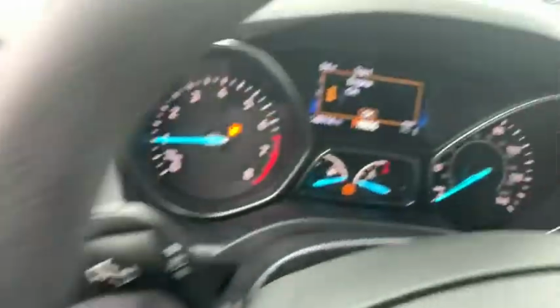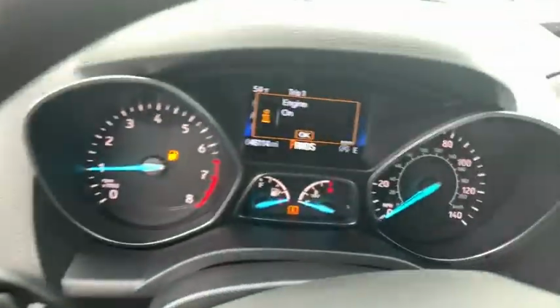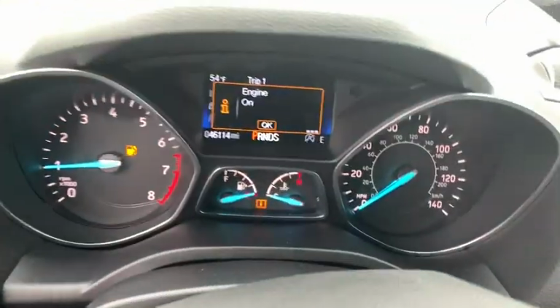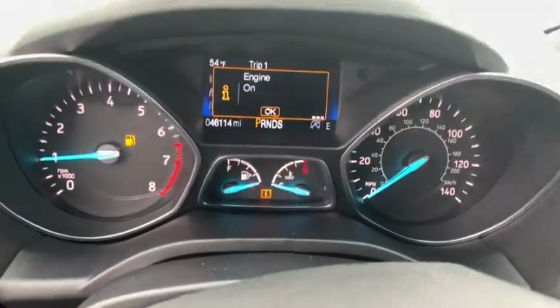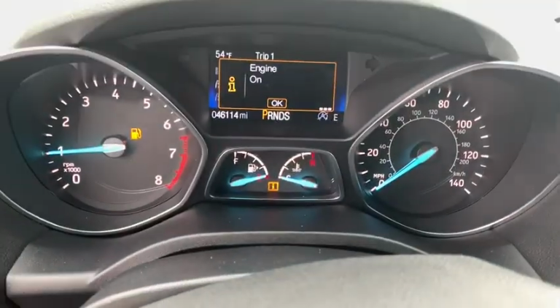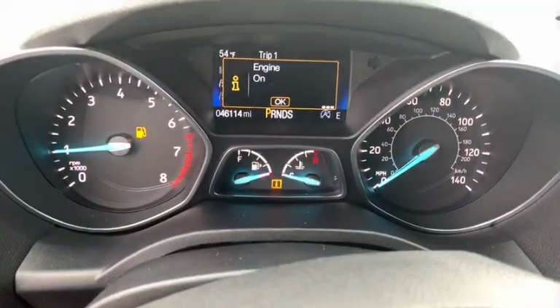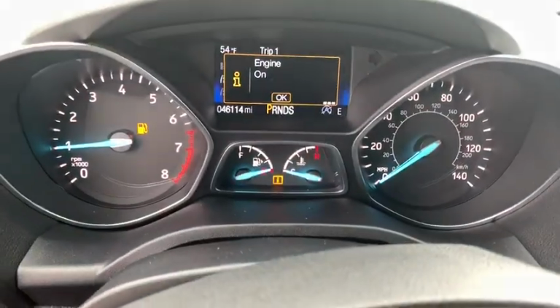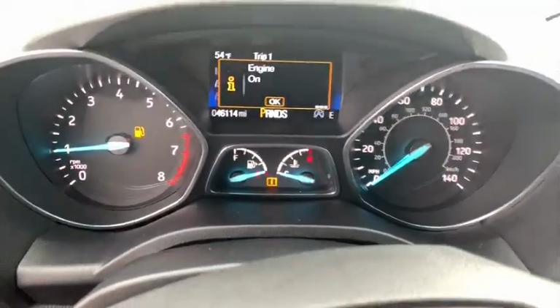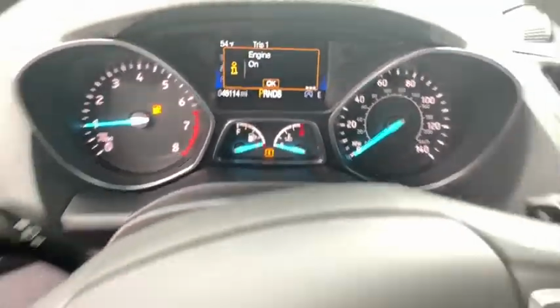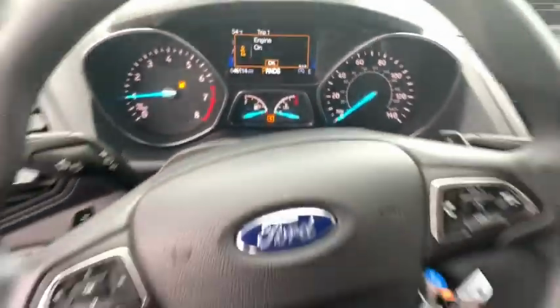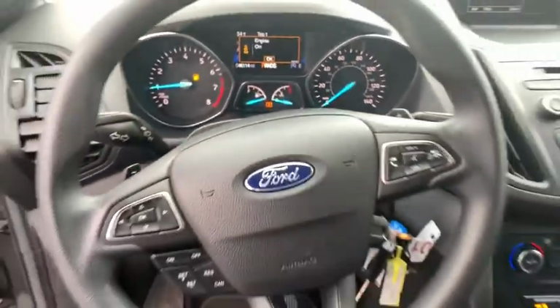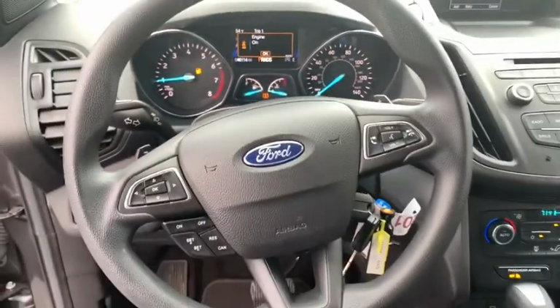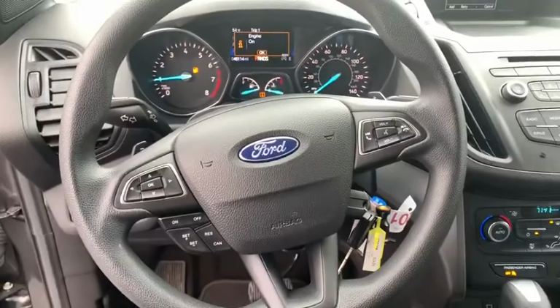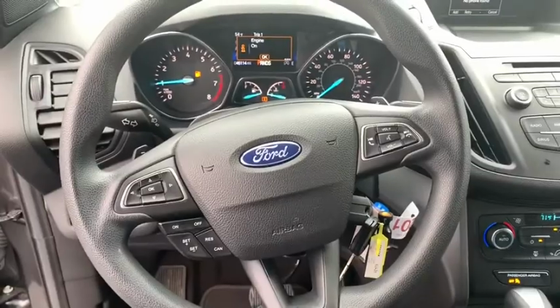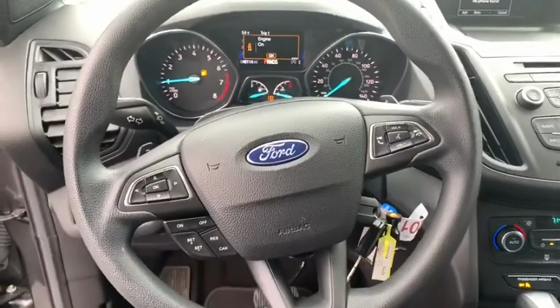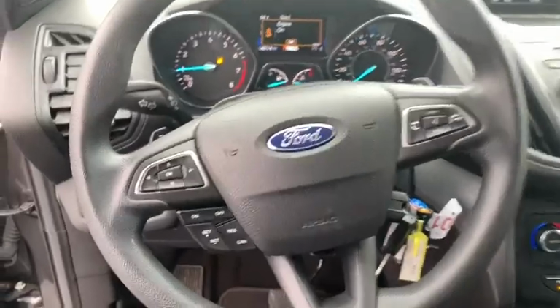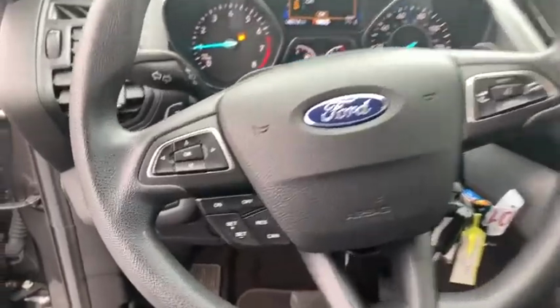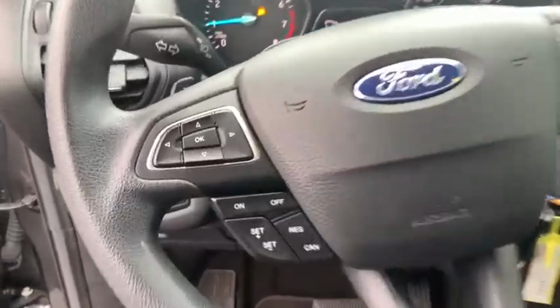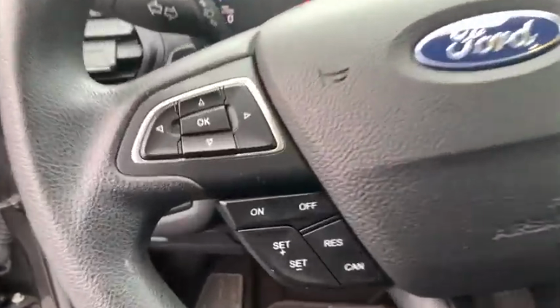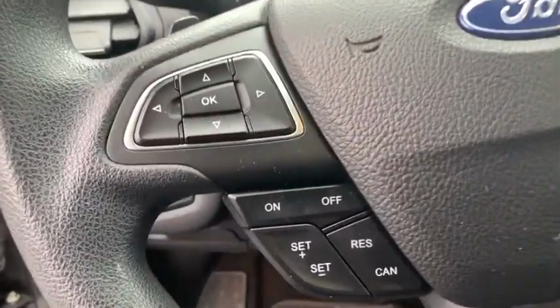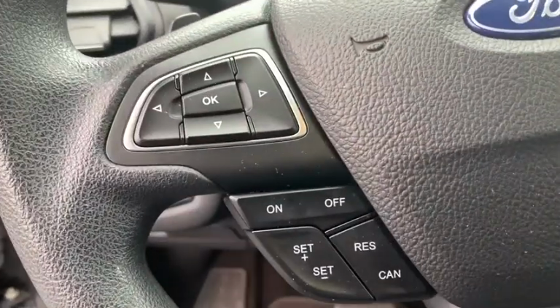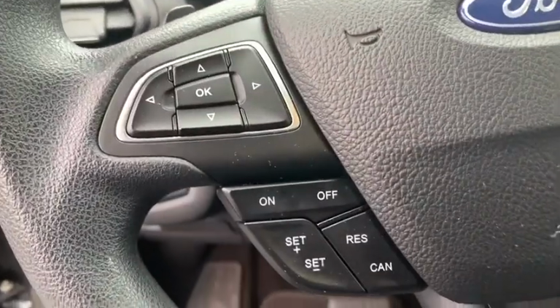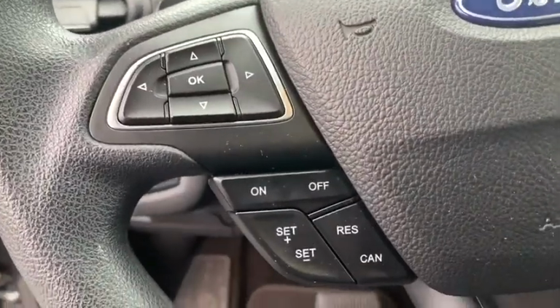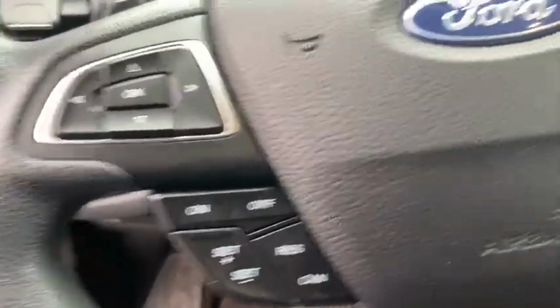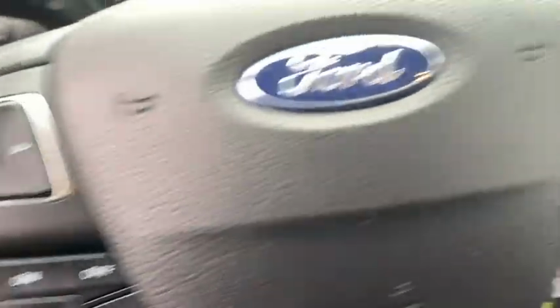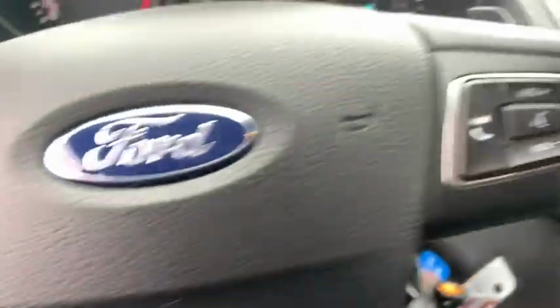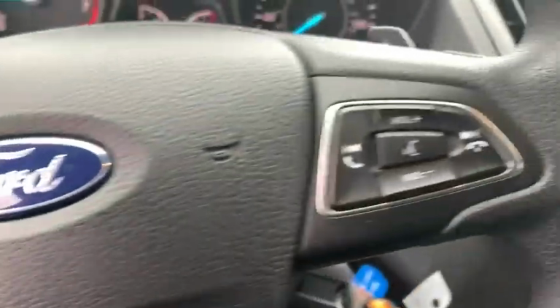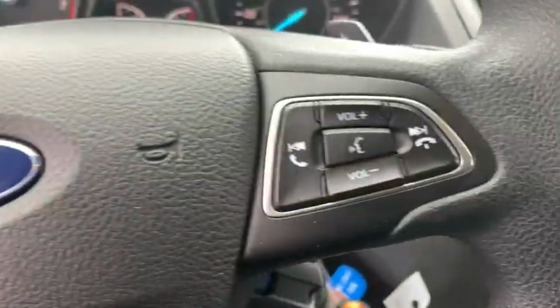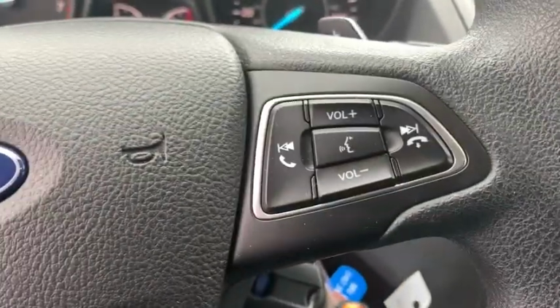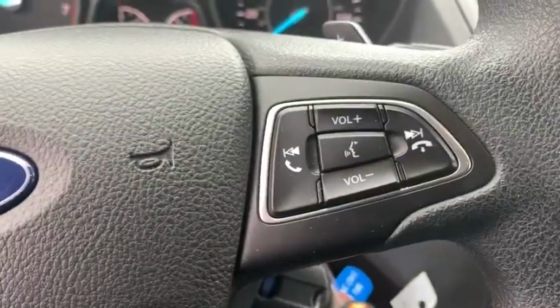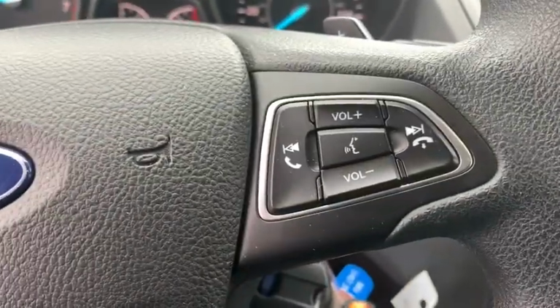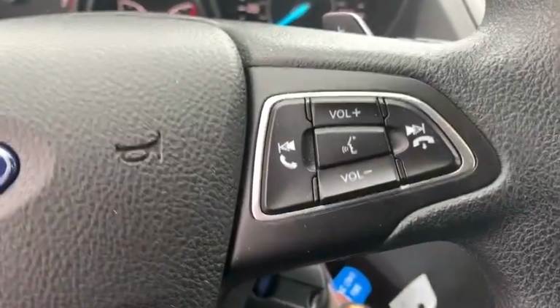Remote keyless entry. Brake assist. Power driver's seat. Rear window wiper. Driver vanity mirror.